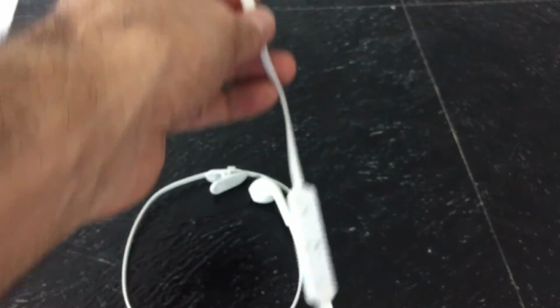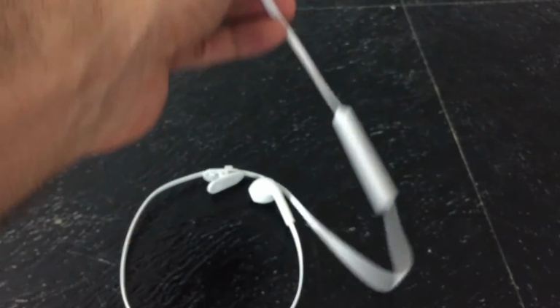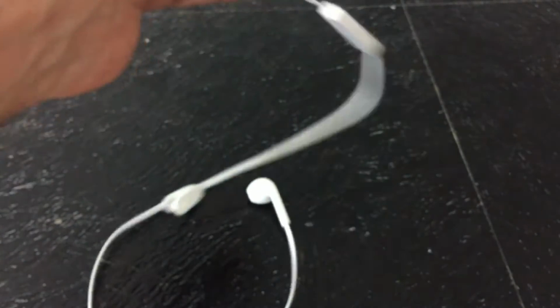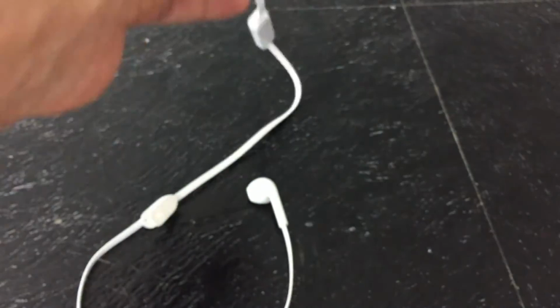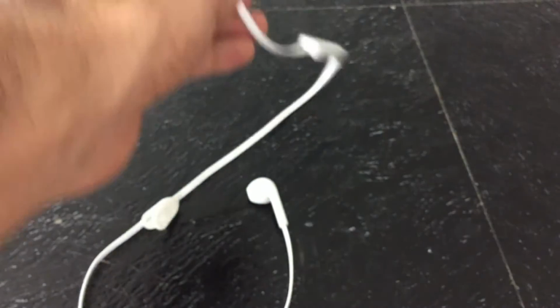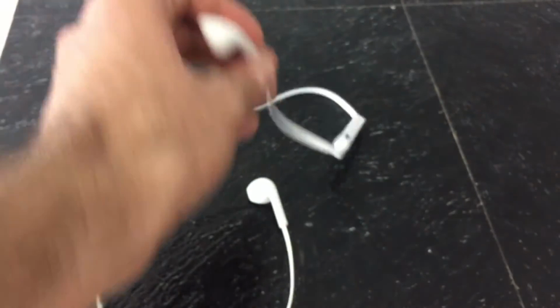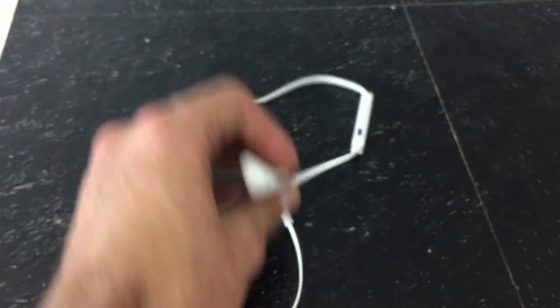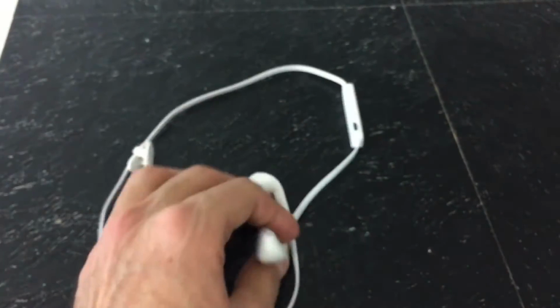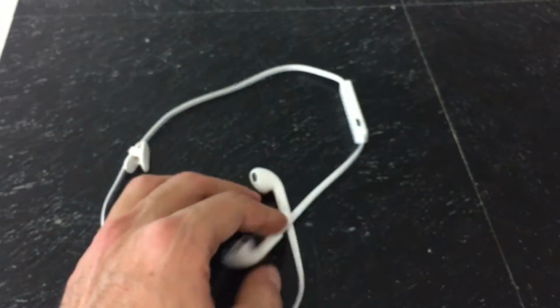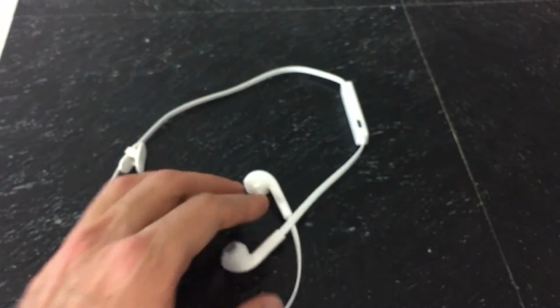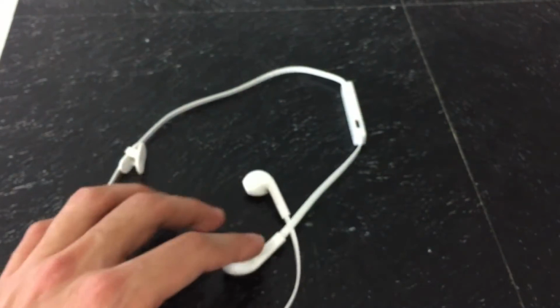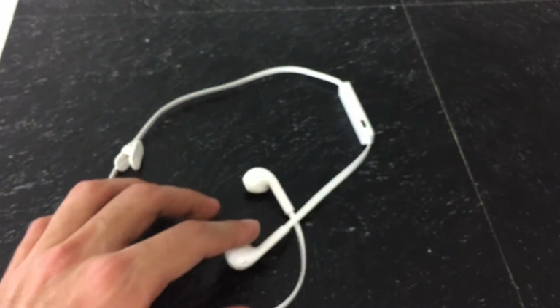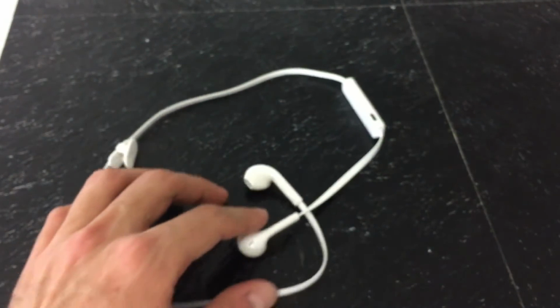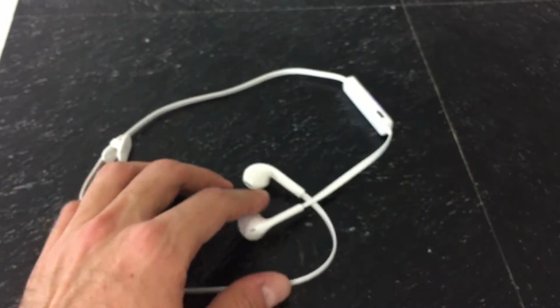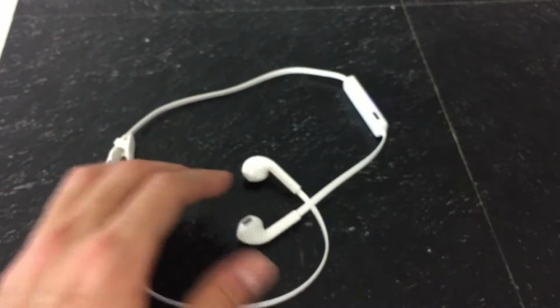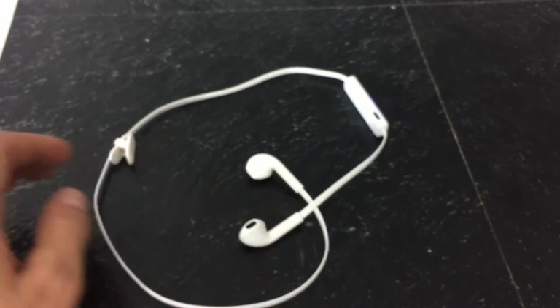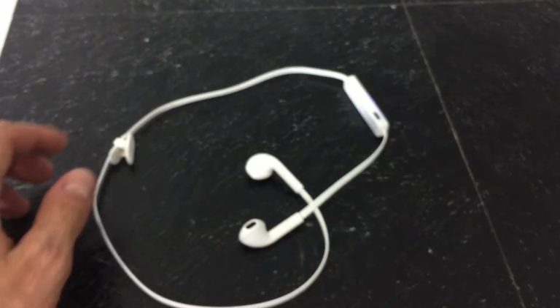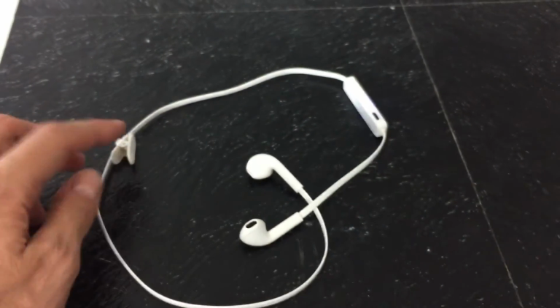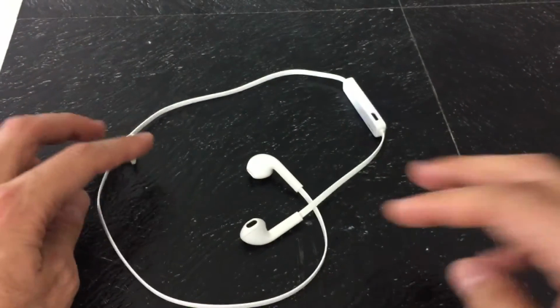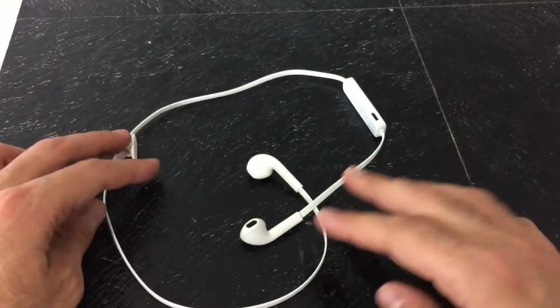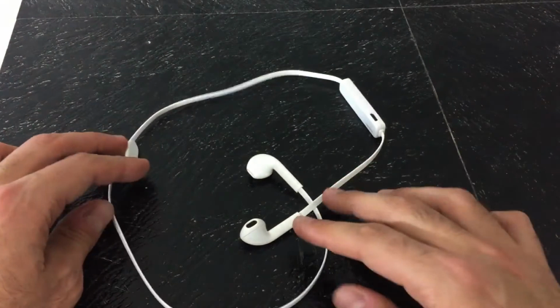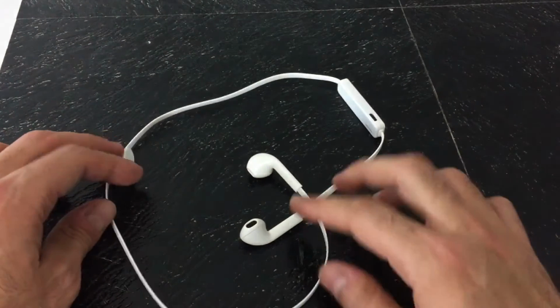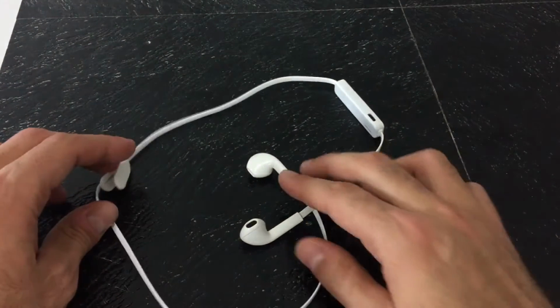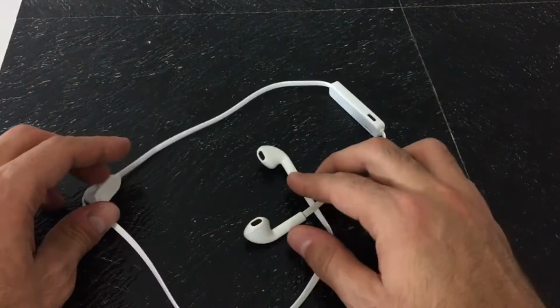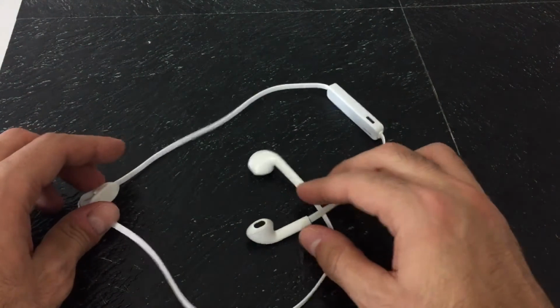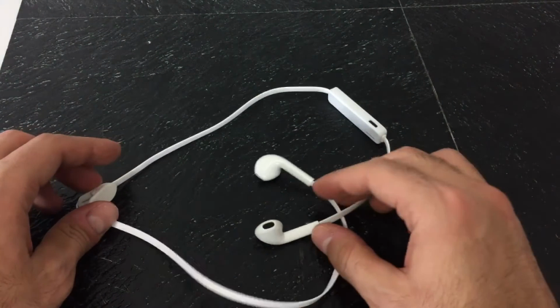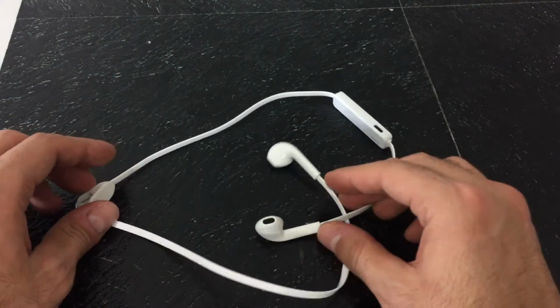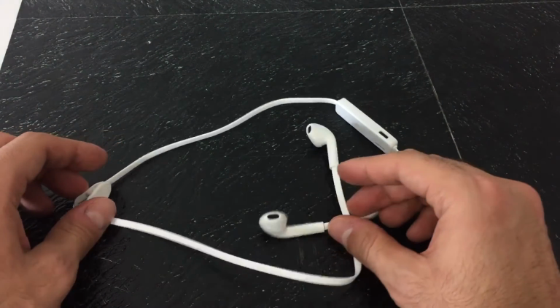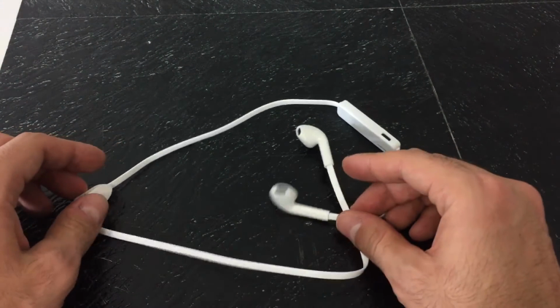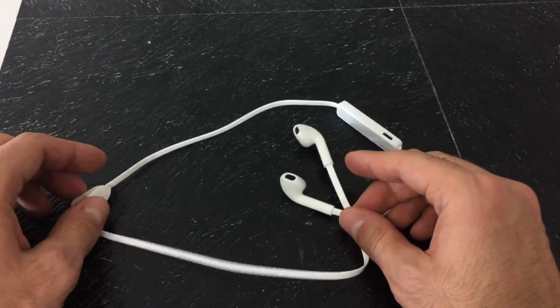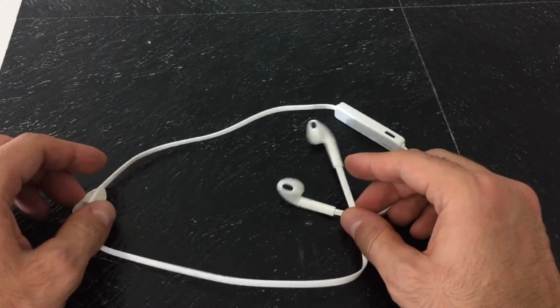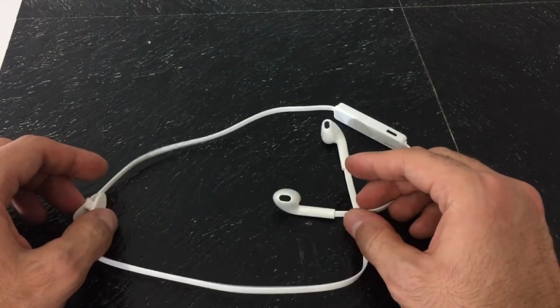They will definitely fall out of your ears — I did find that true for me, and I don't expect to actually be able to run with these EarPods in my ears.